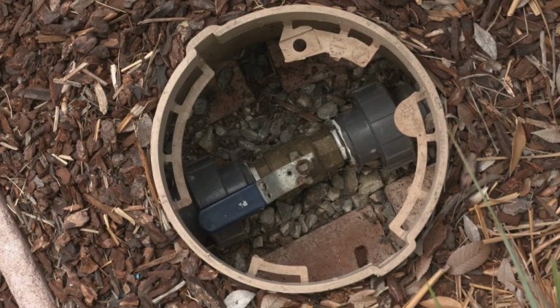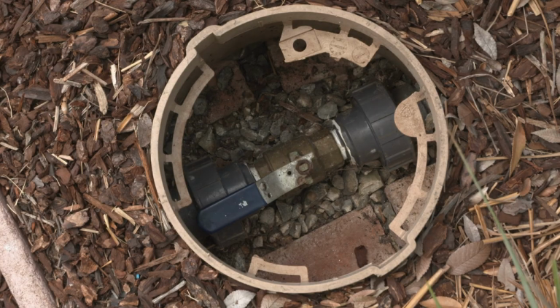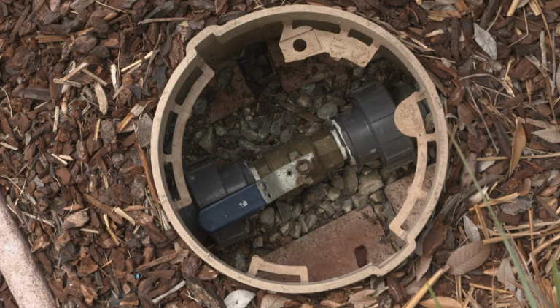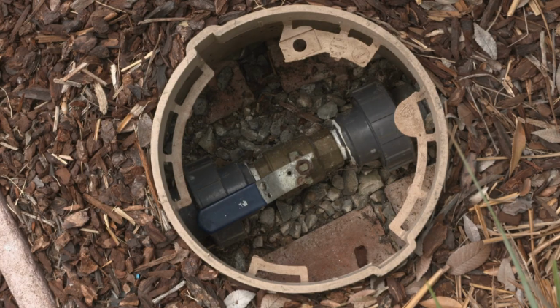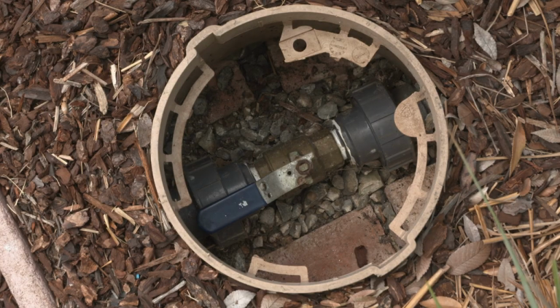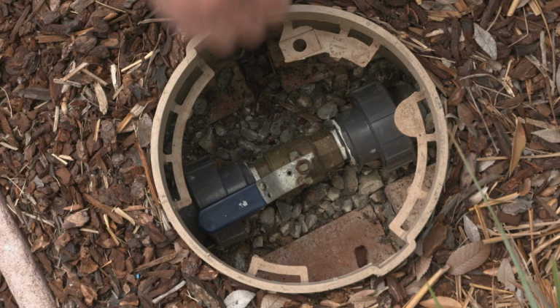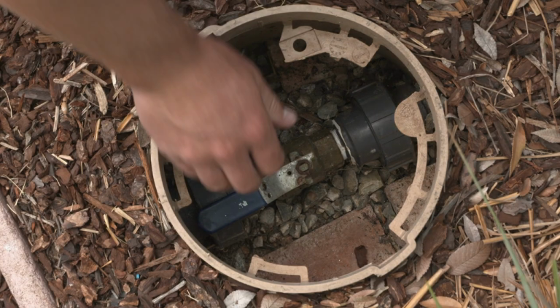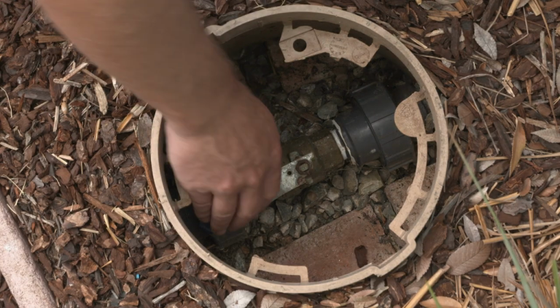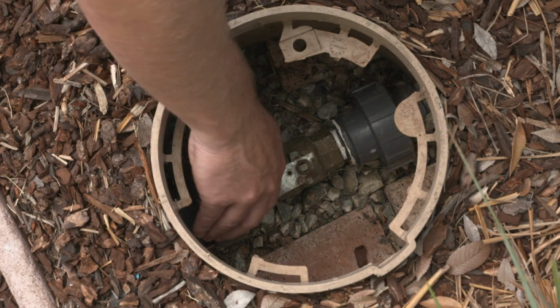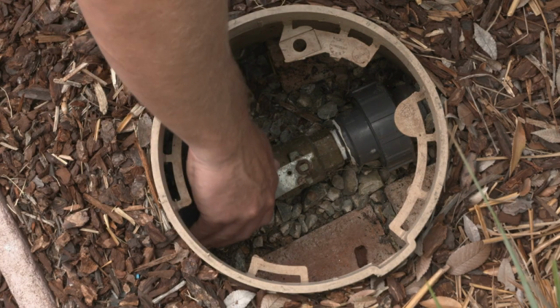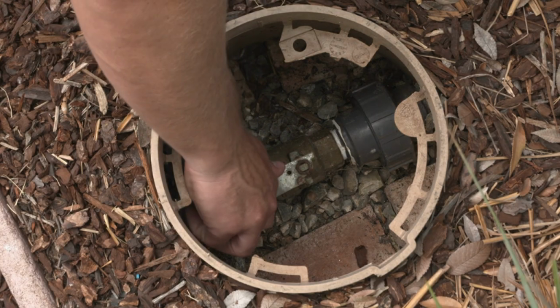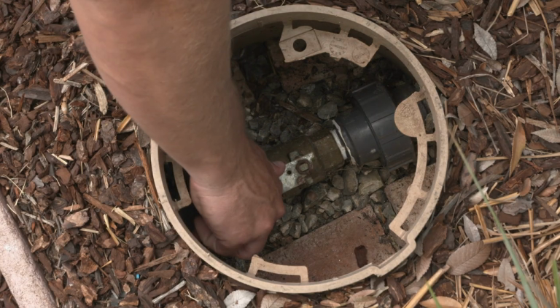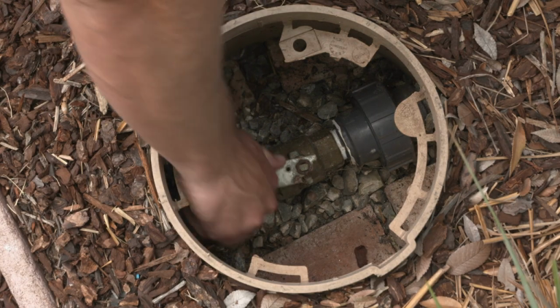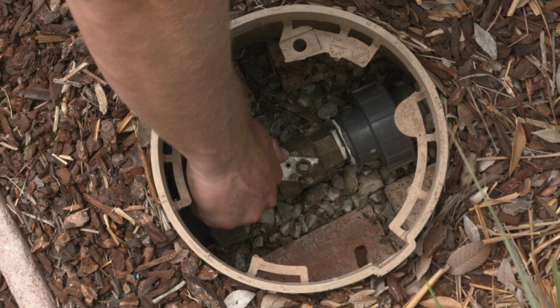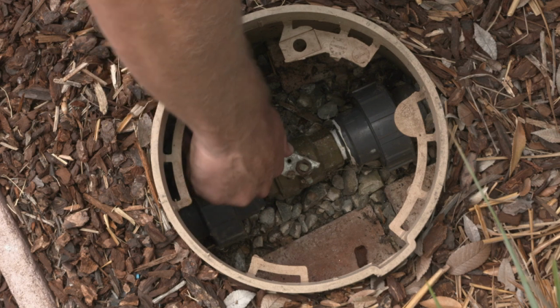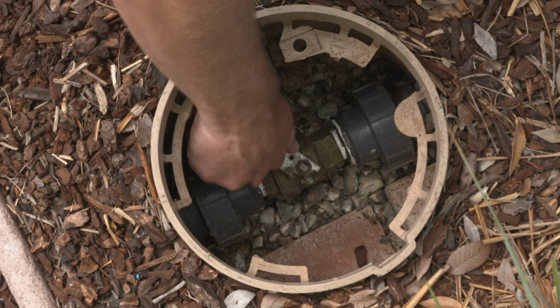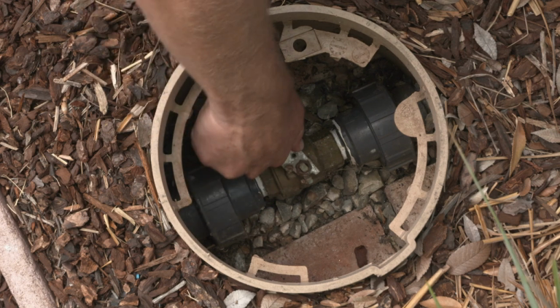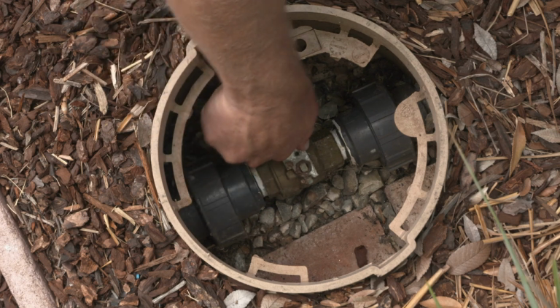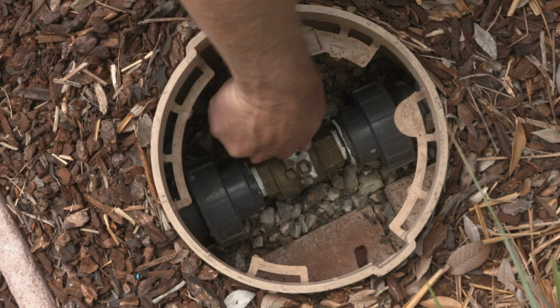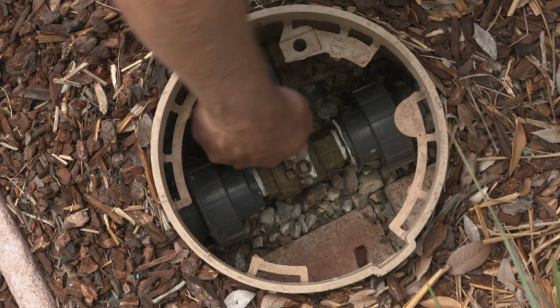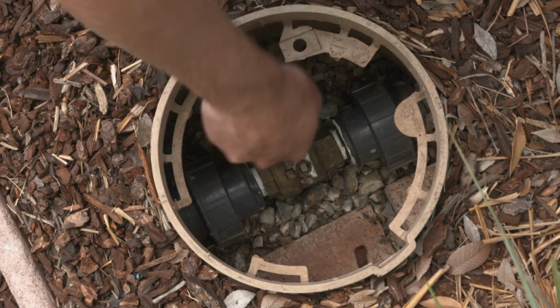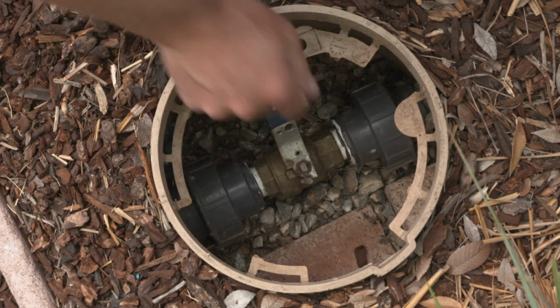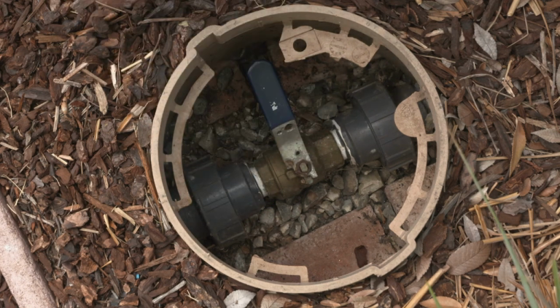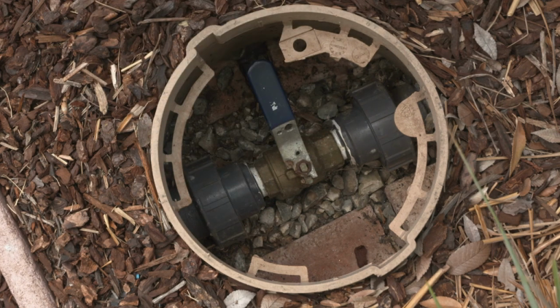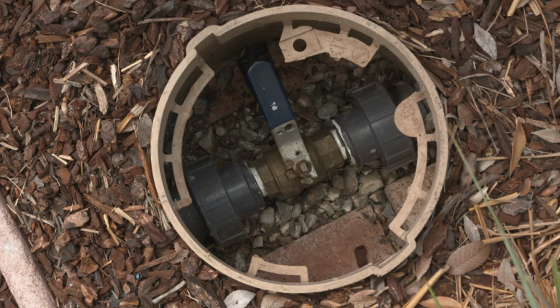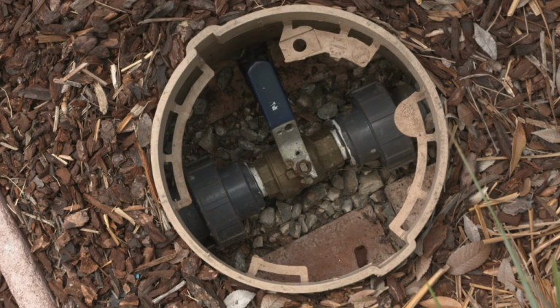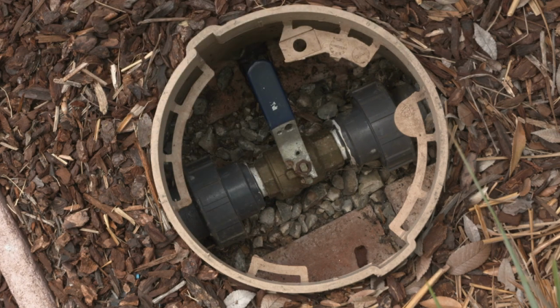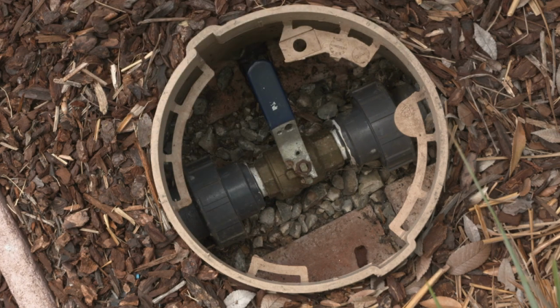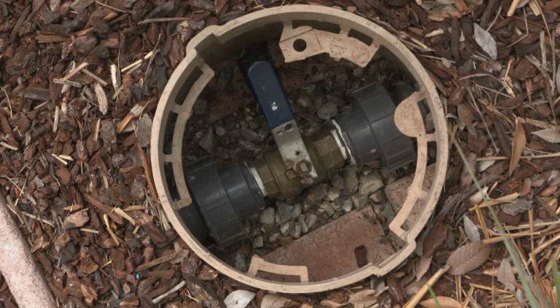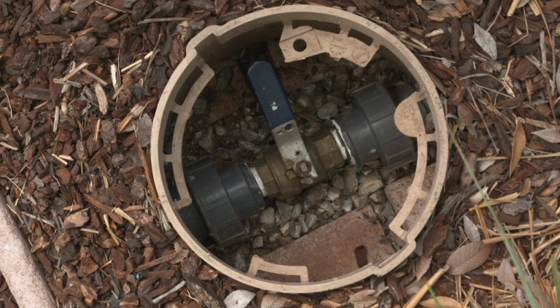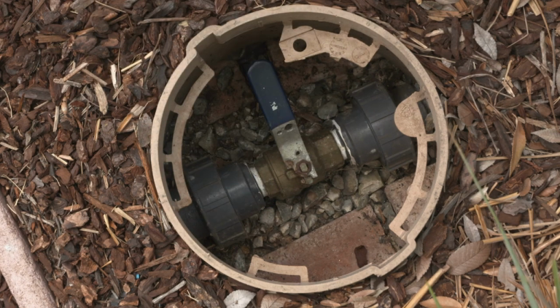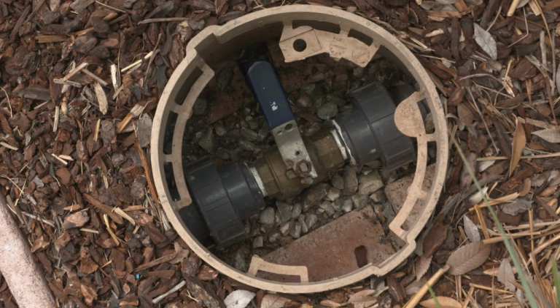Shut off the main water supply. Opening a valve under pressure is dangerous and you could be injured.